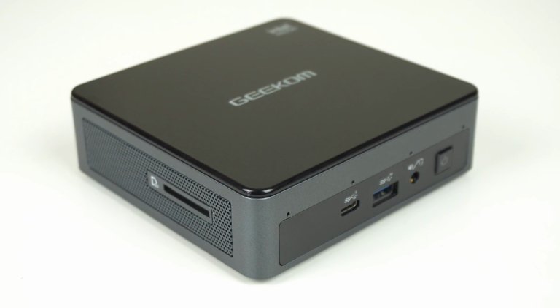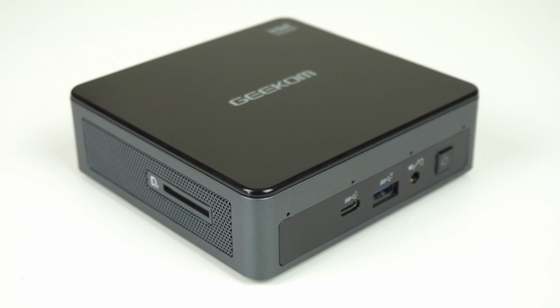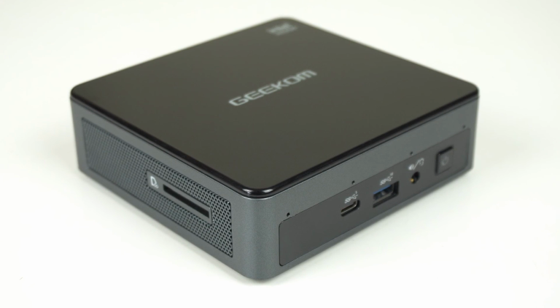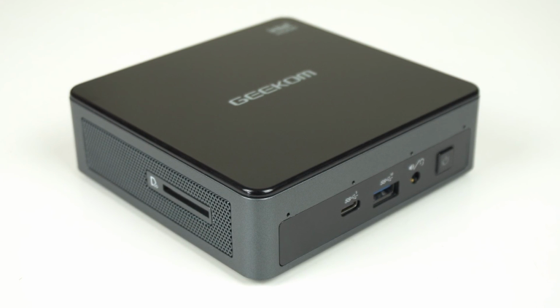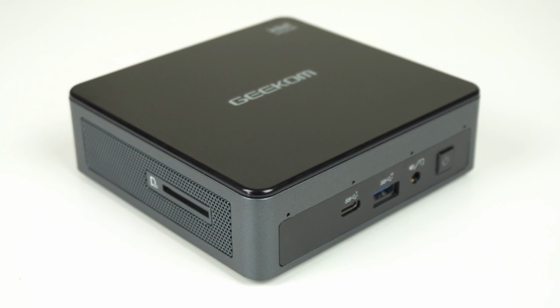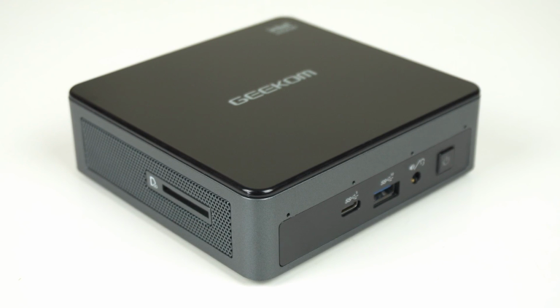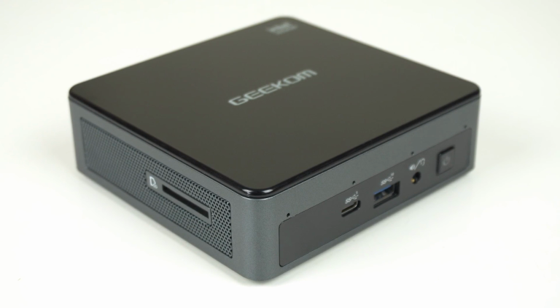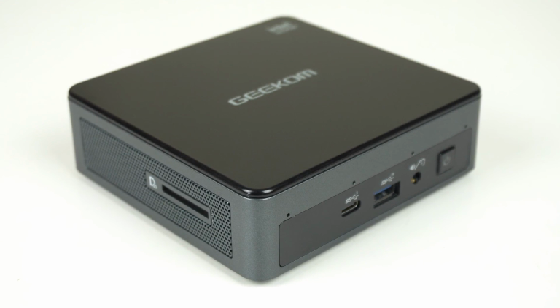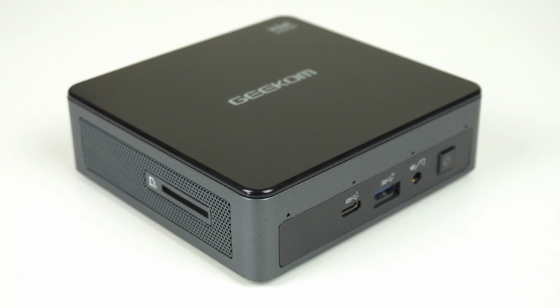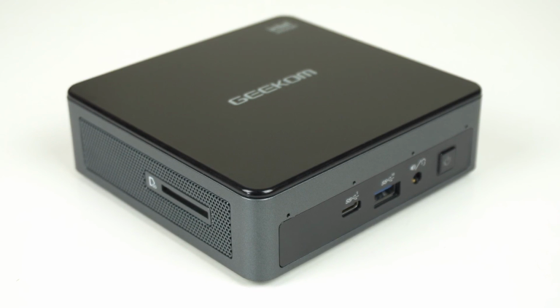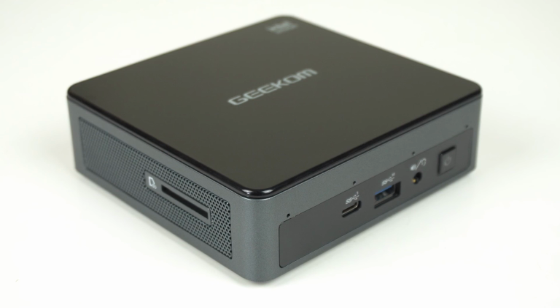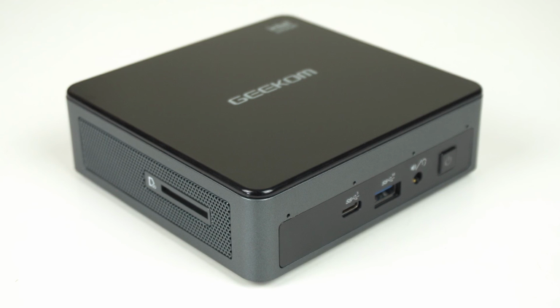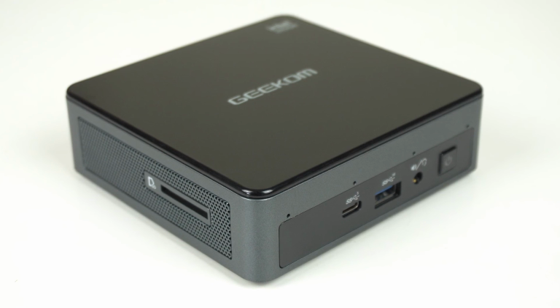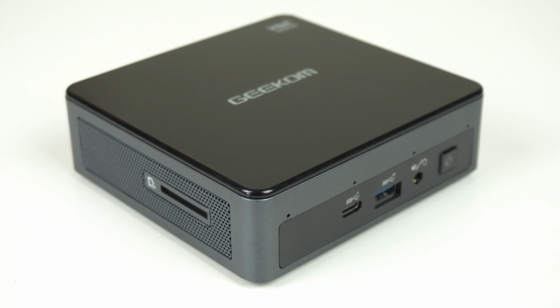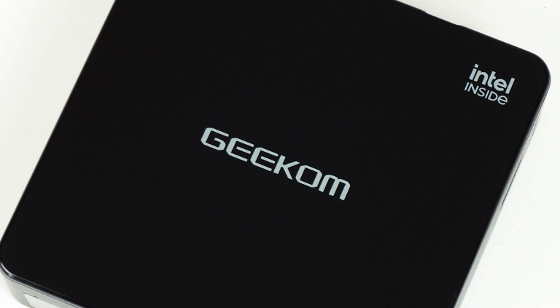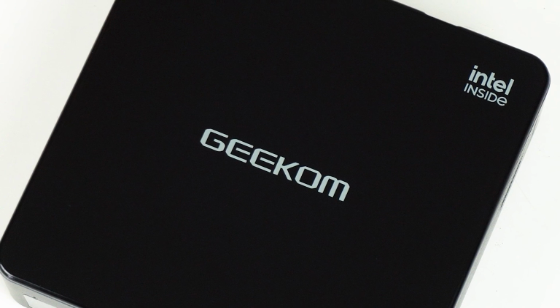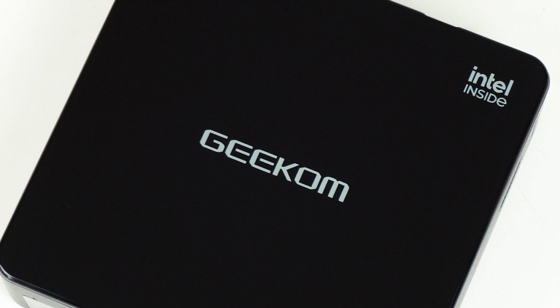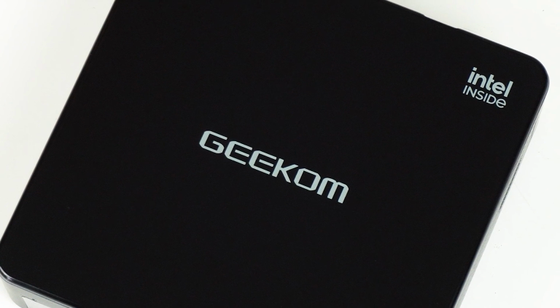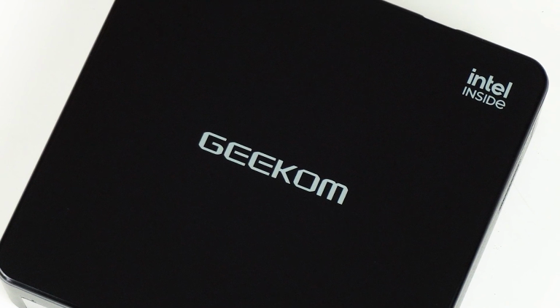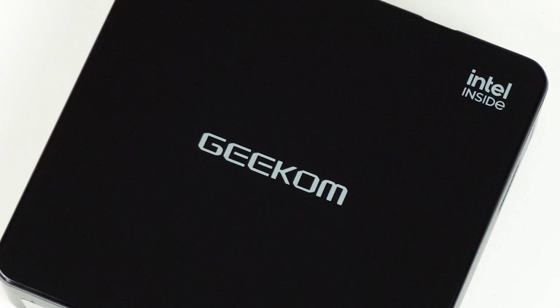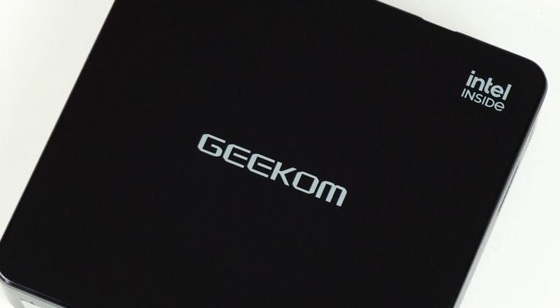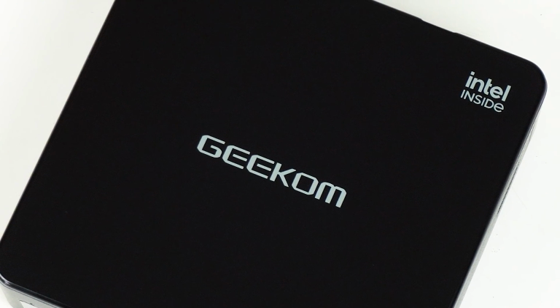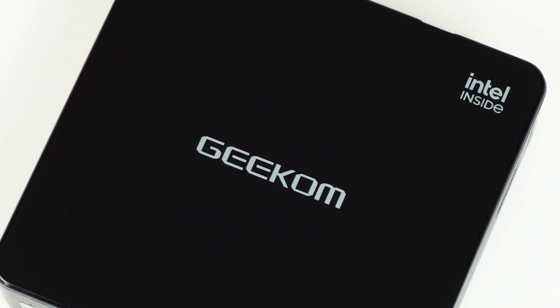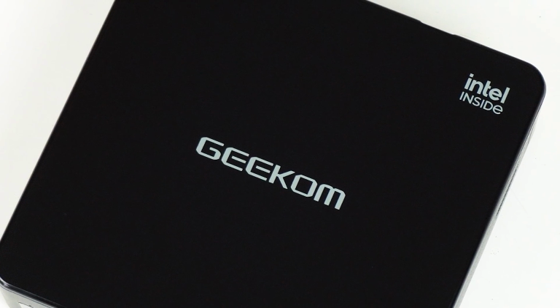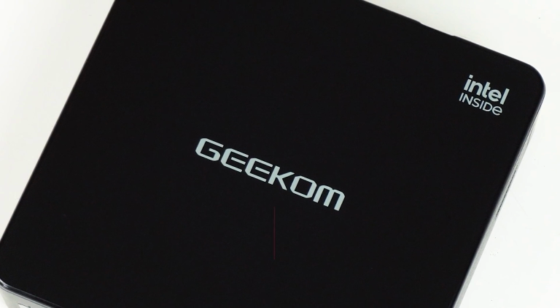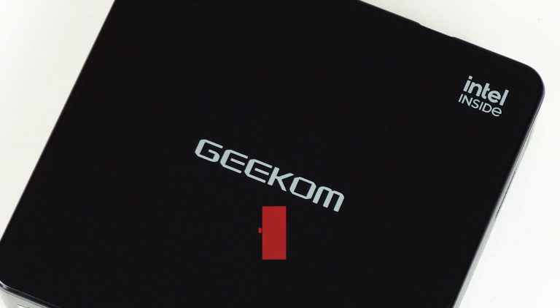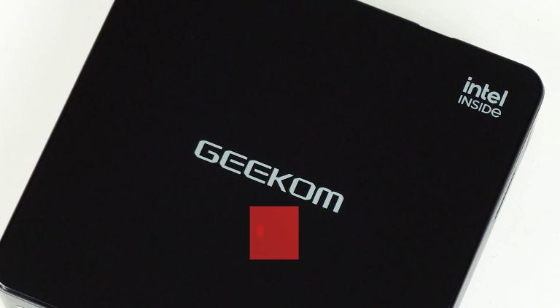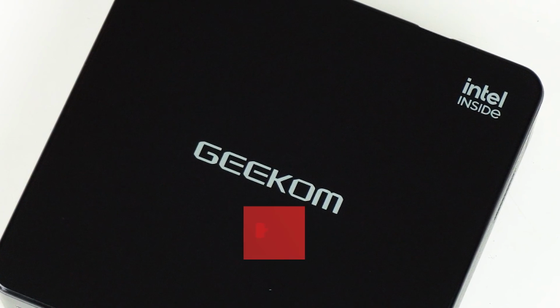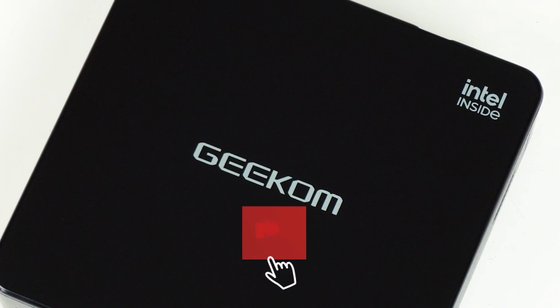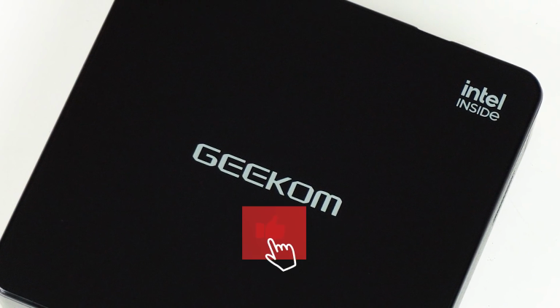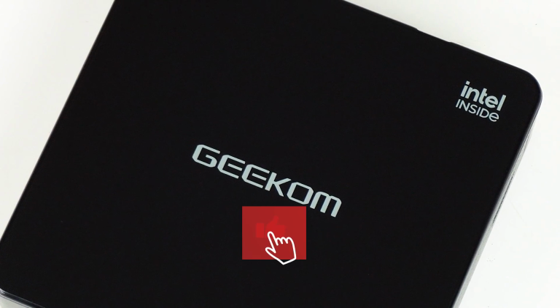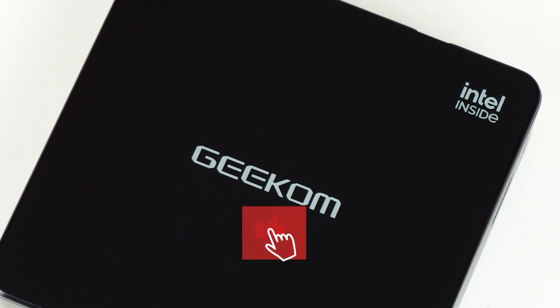If you're looking for something on the budget side, do check out my Geekom Mini Air 11 review, which is a really nice entry level mini PC.